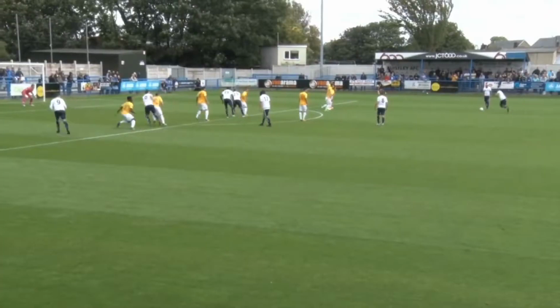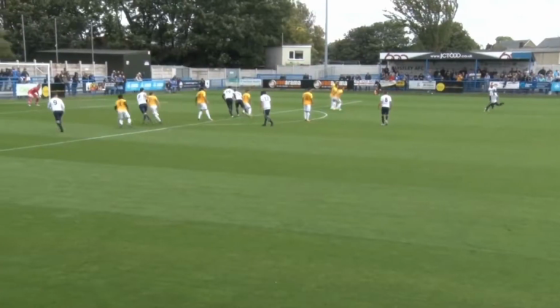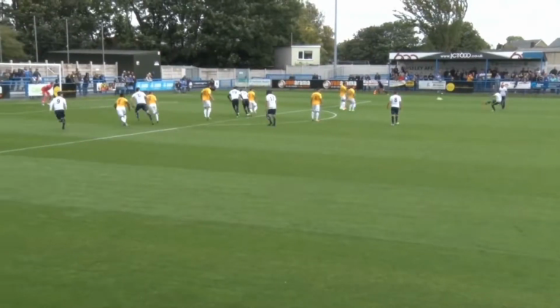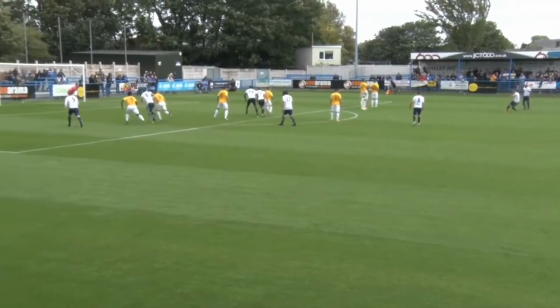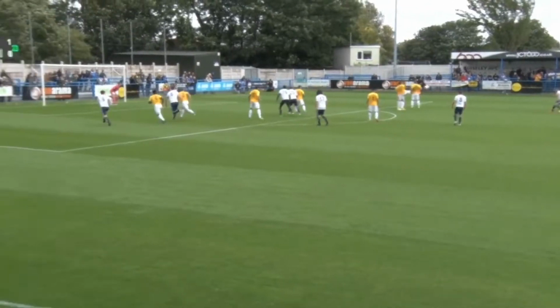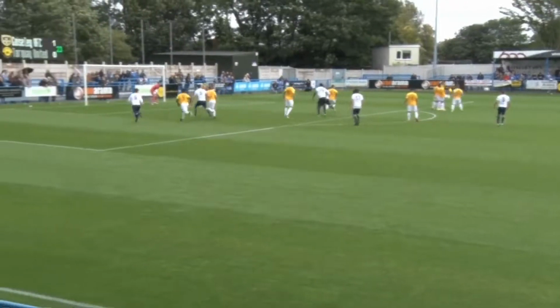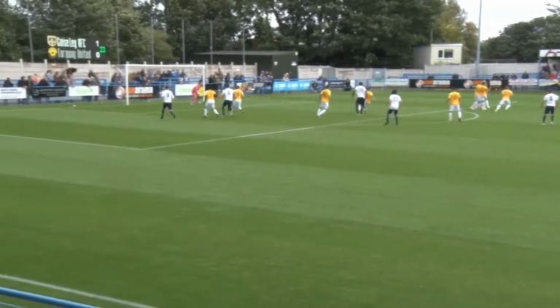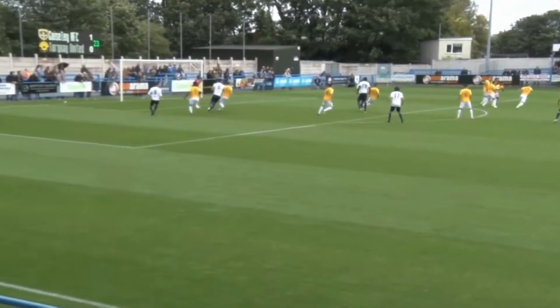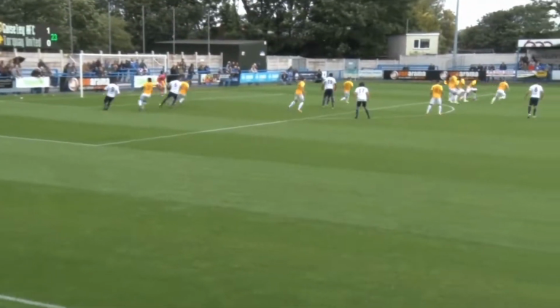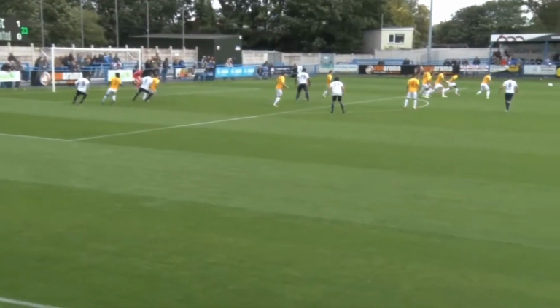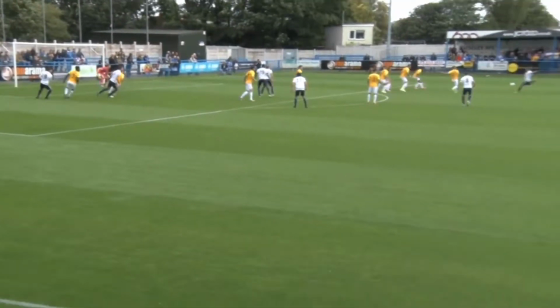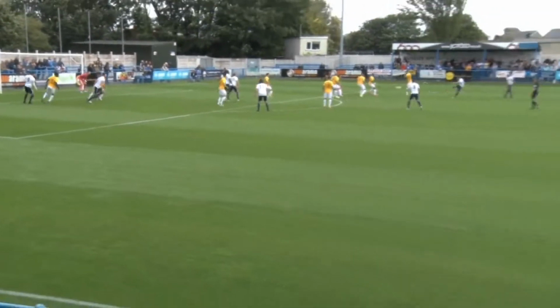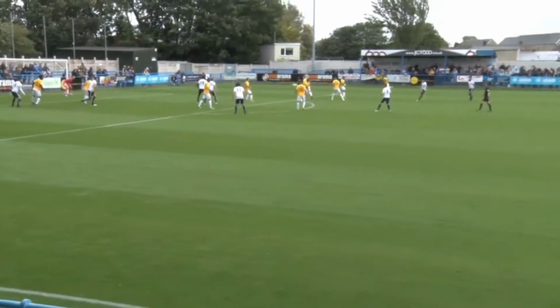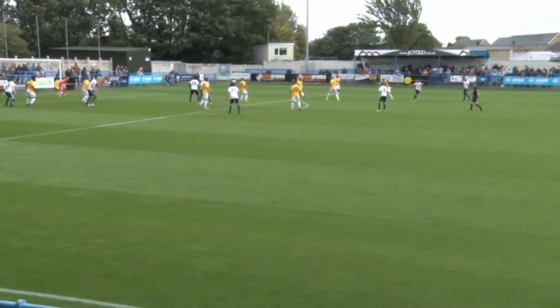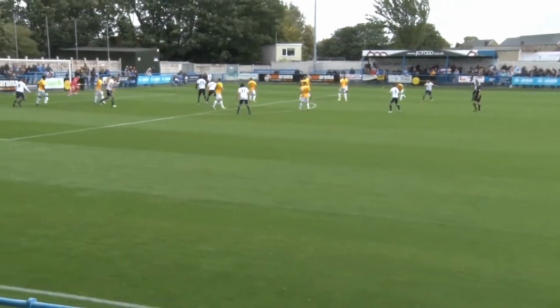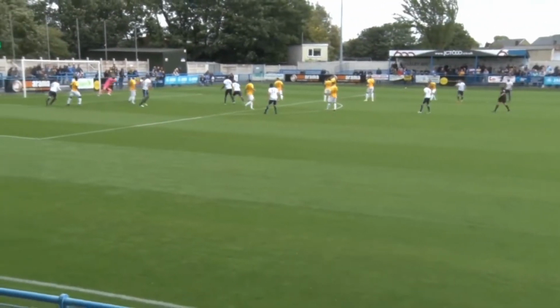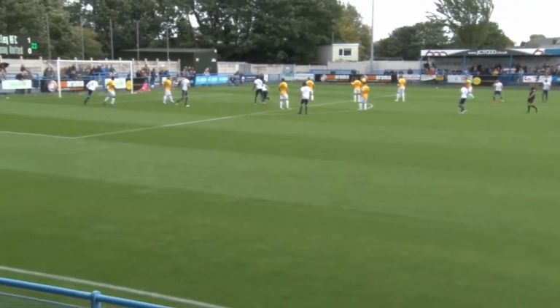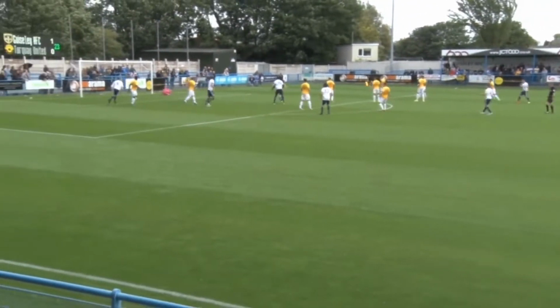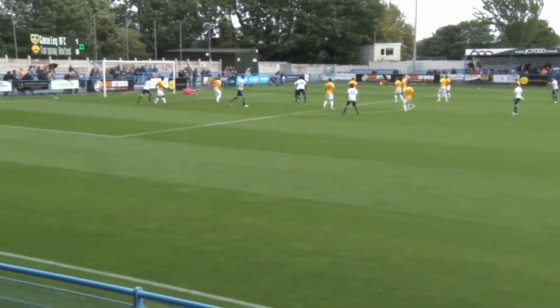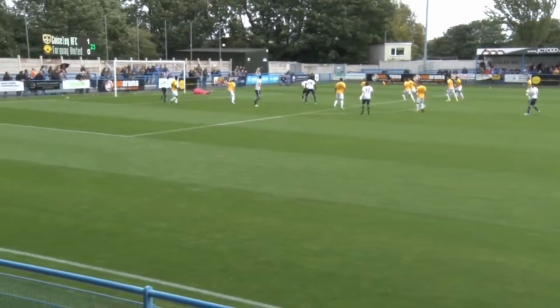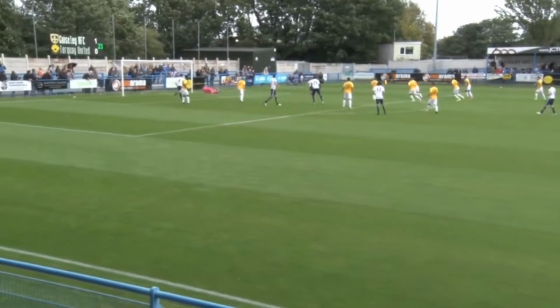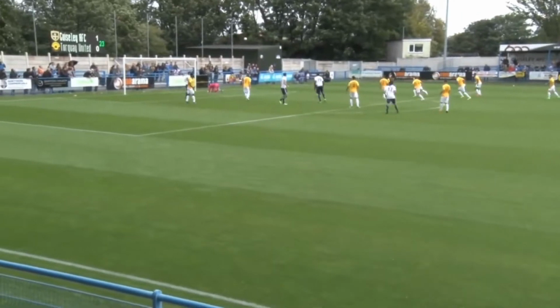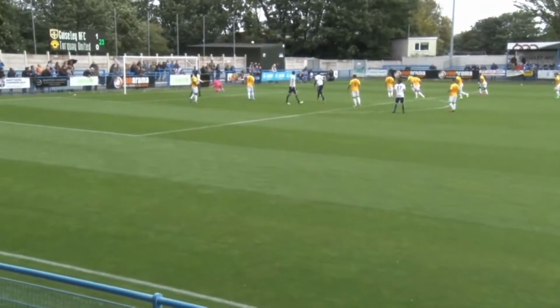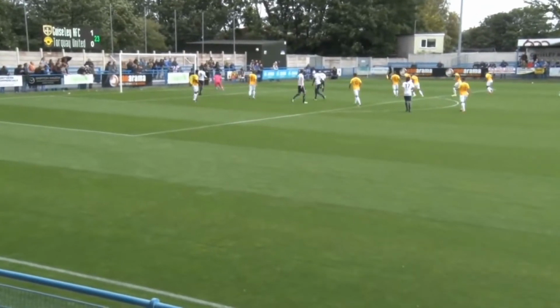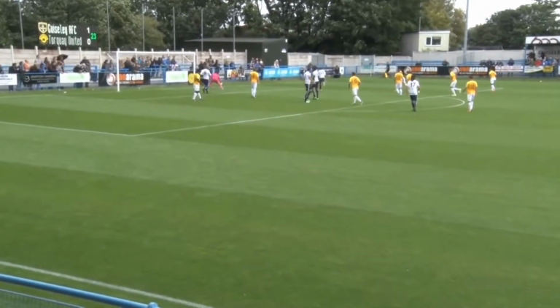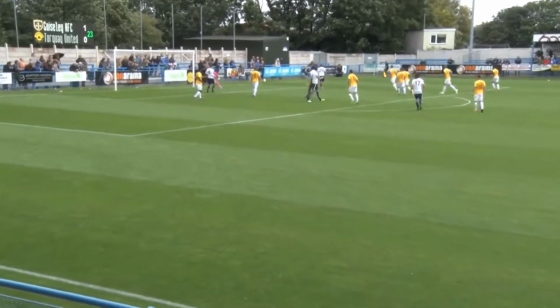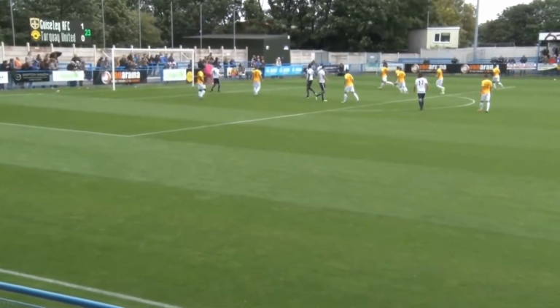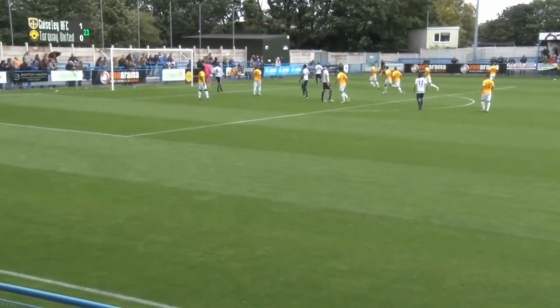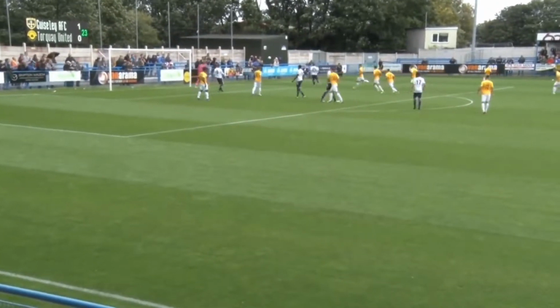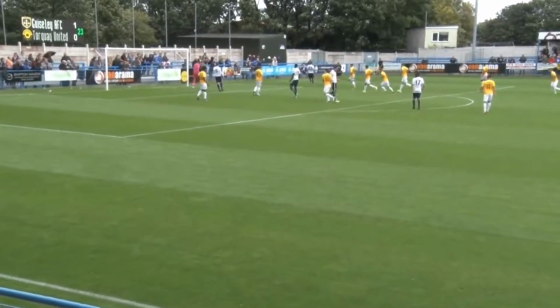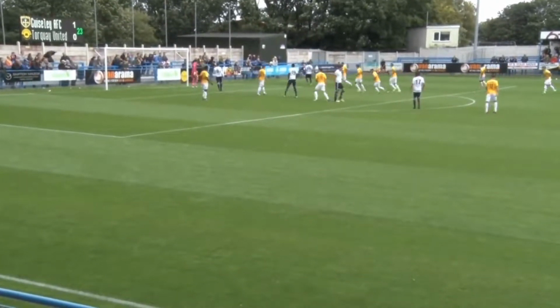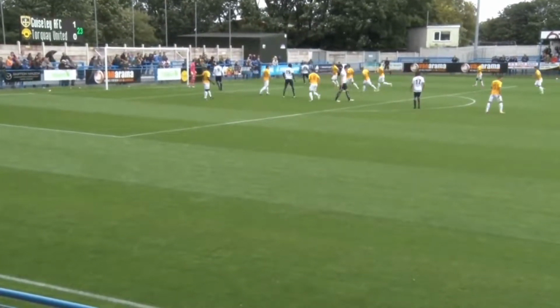Rooney now with the free-kick, drills it straight into the wall. Second bite of the cherry, a long-range distance shot, and it's saved well.